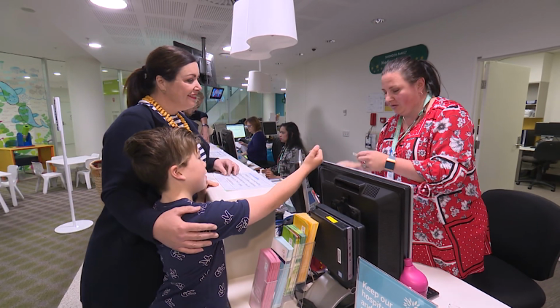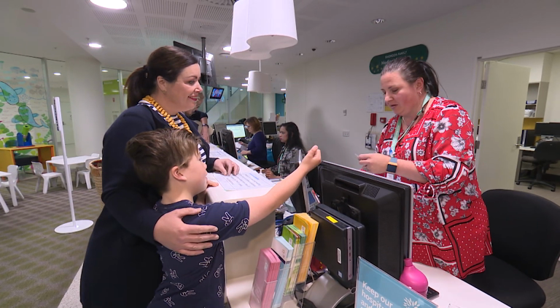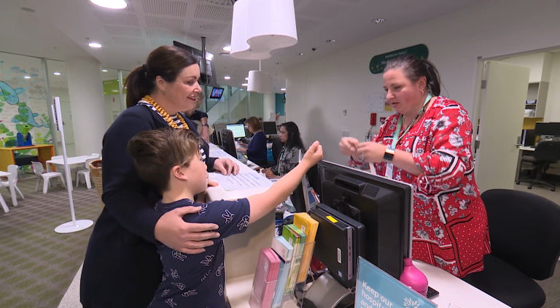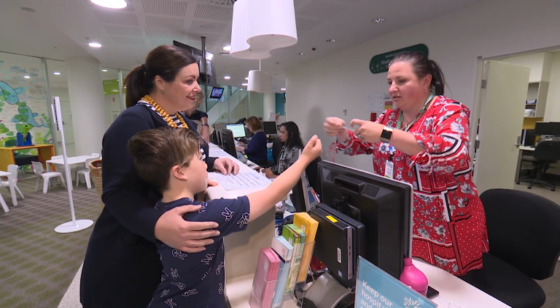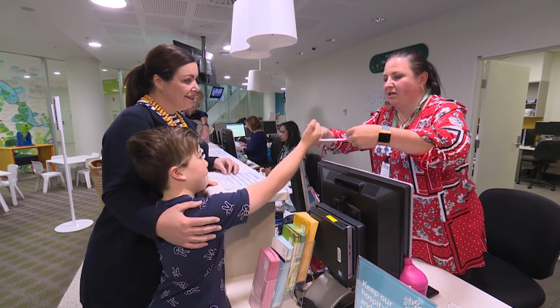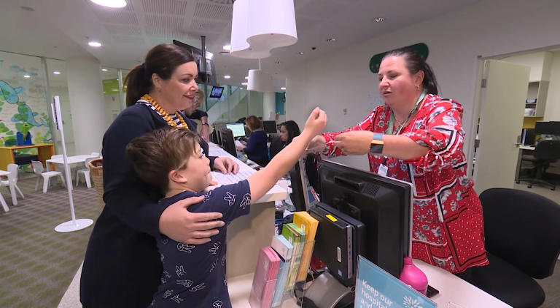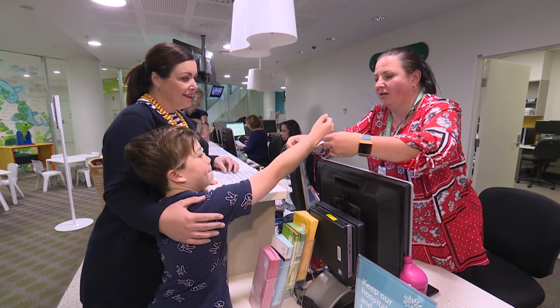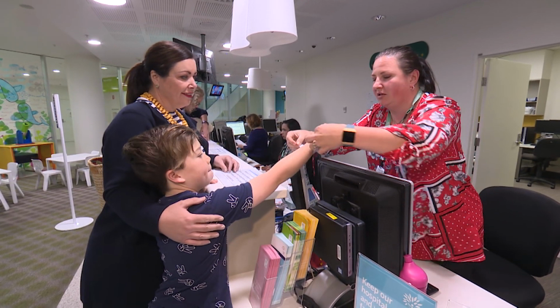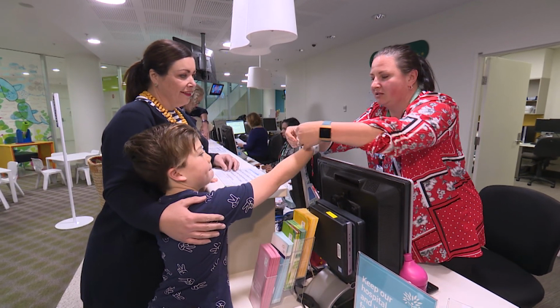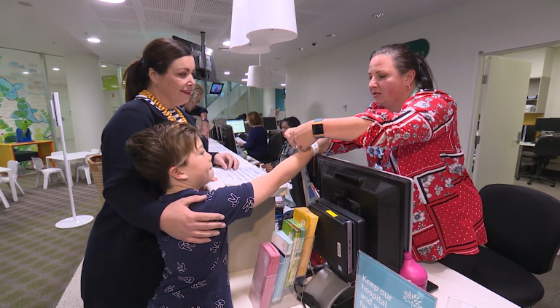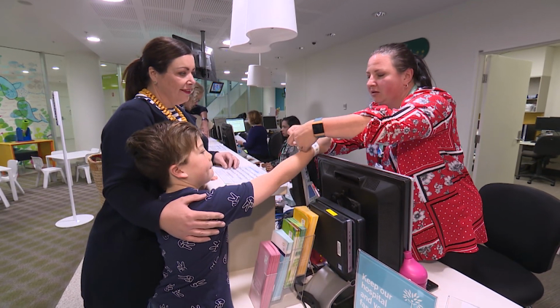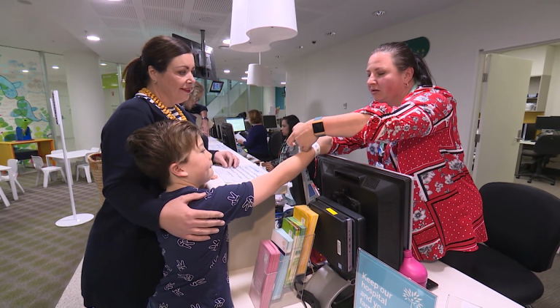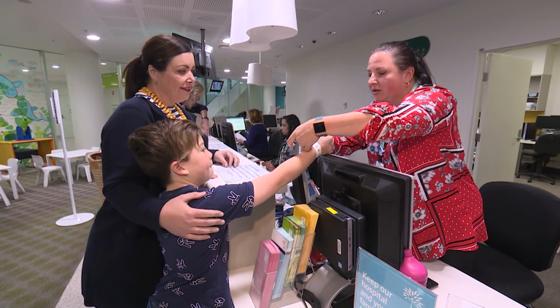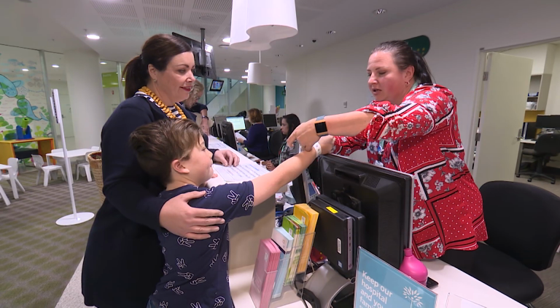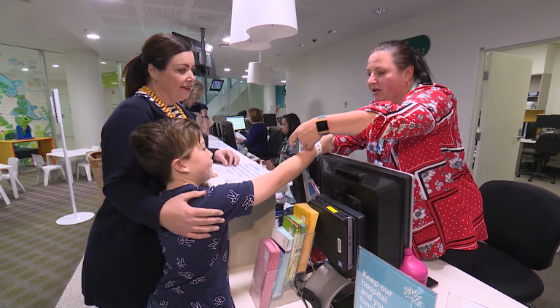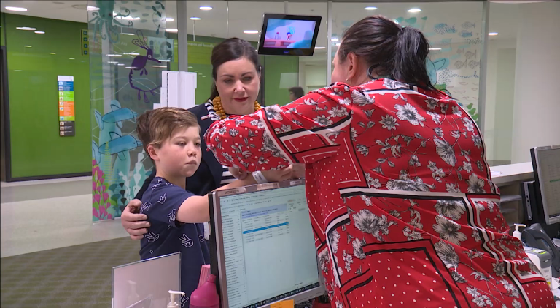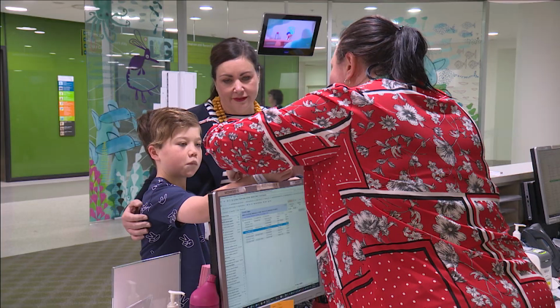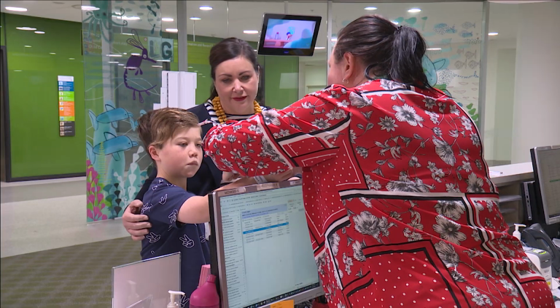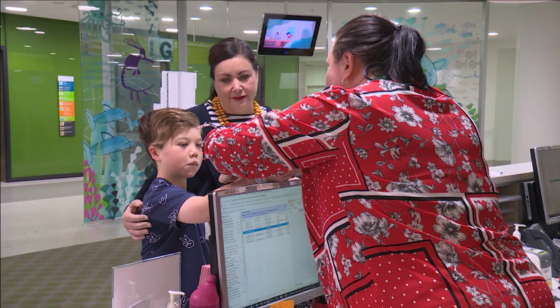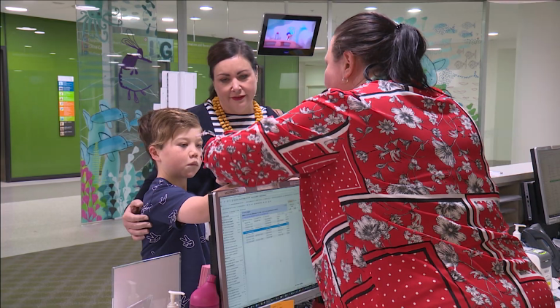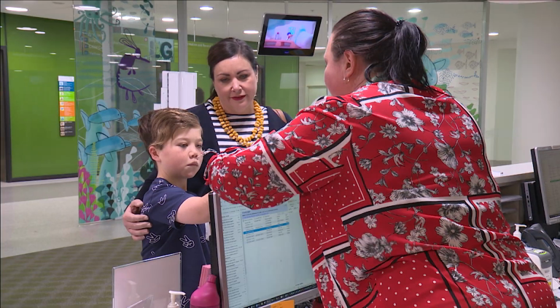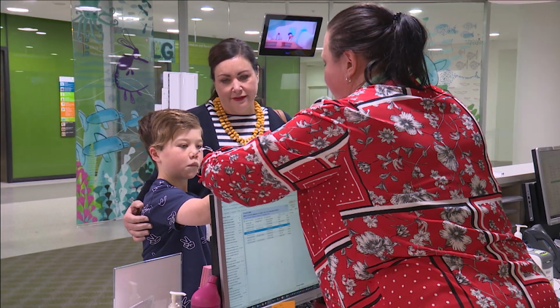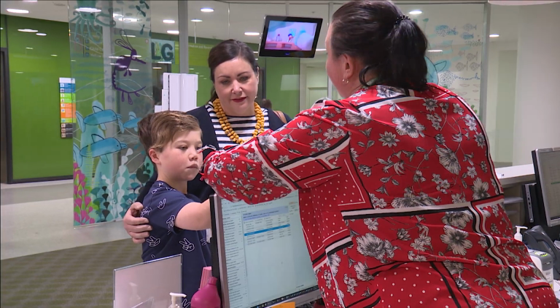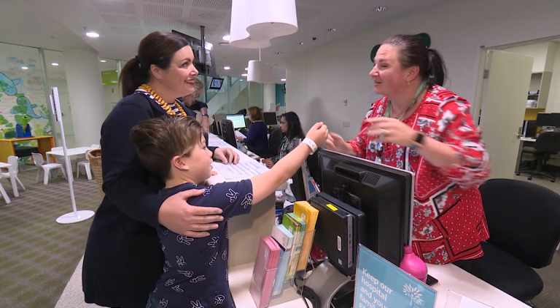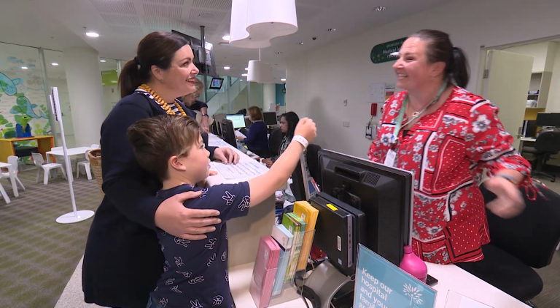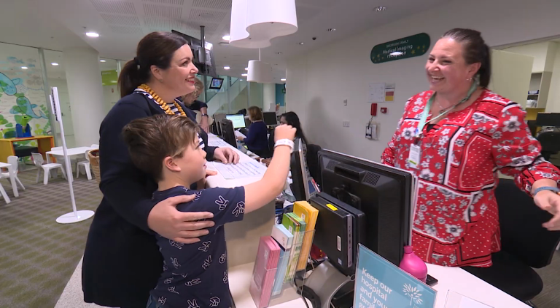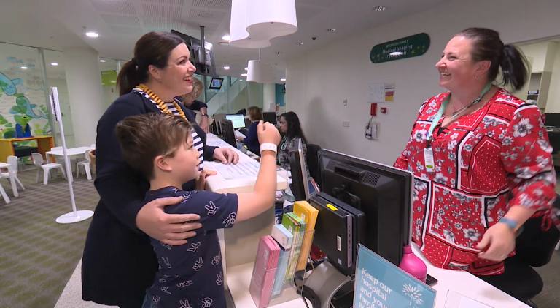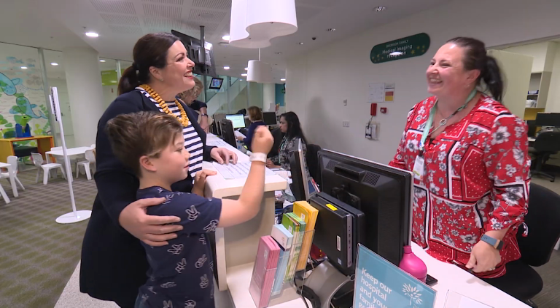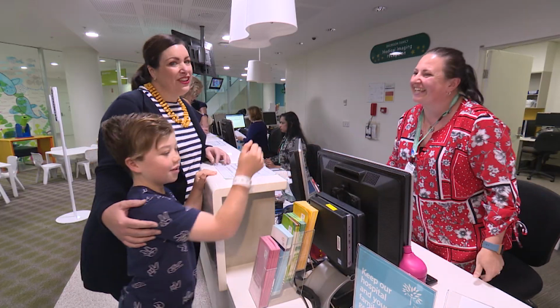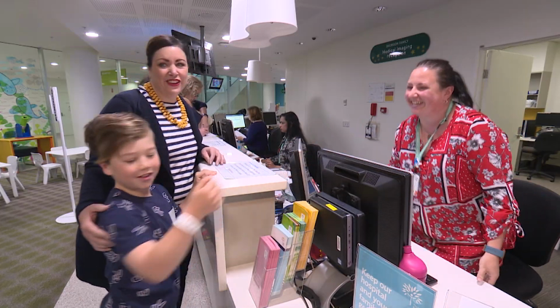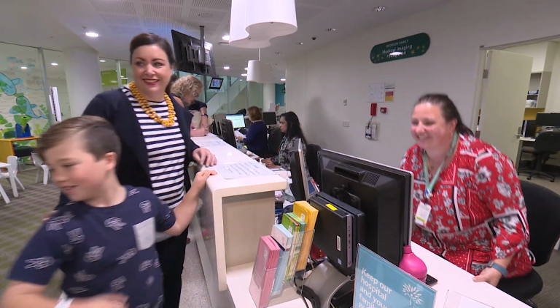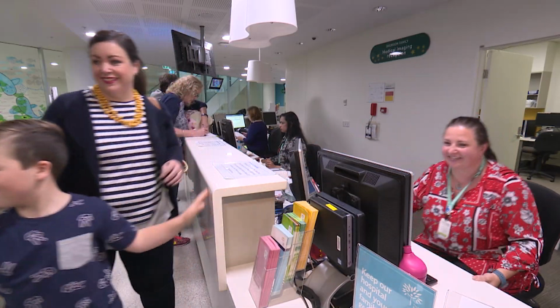We checked in and the receptionist Amelia gave me an ID bracelet. This tells everyone in medical imaging who I am.